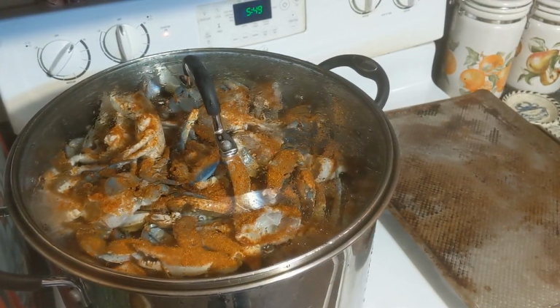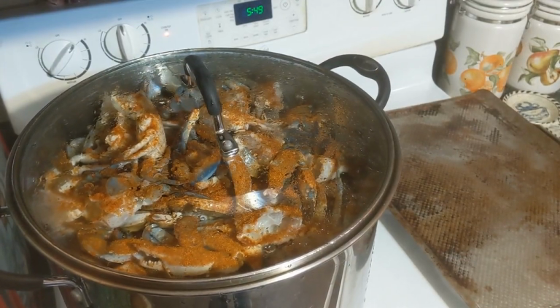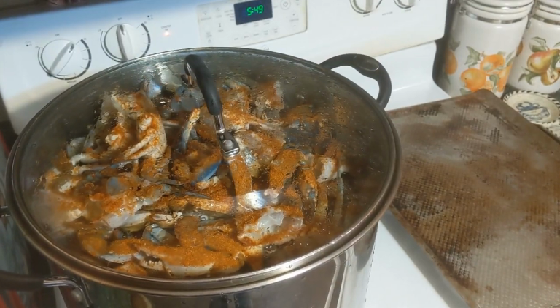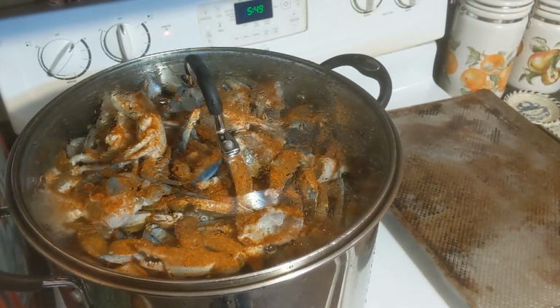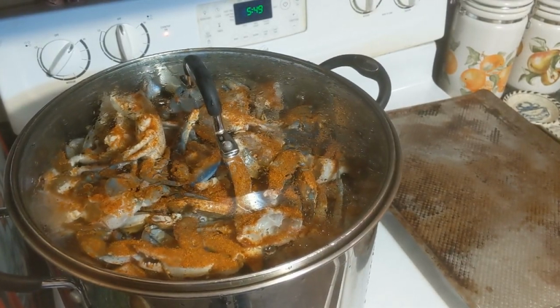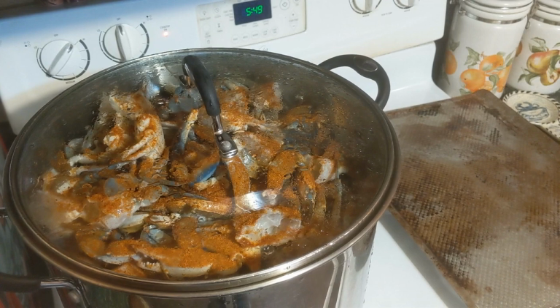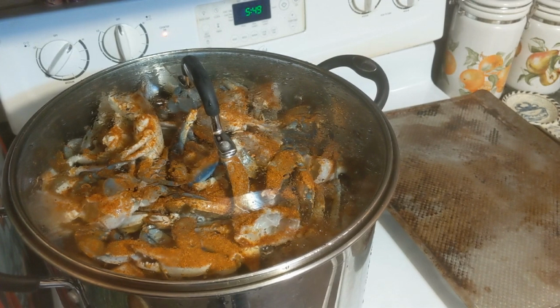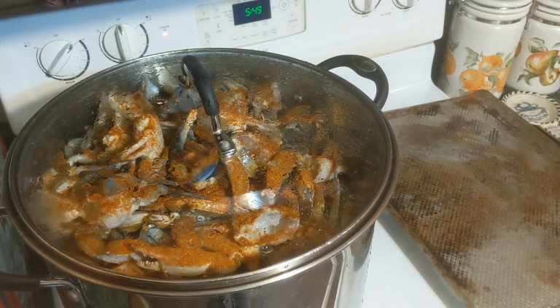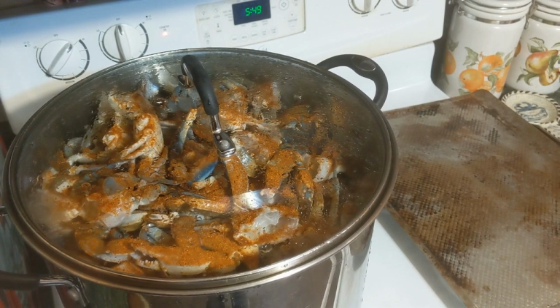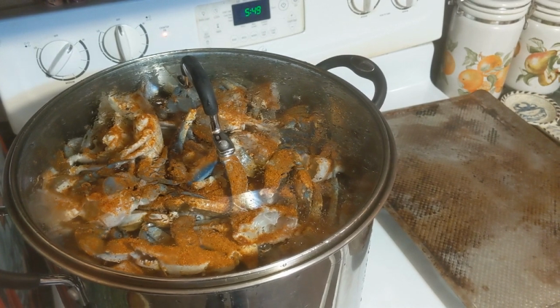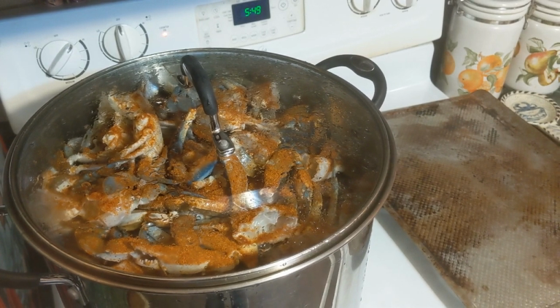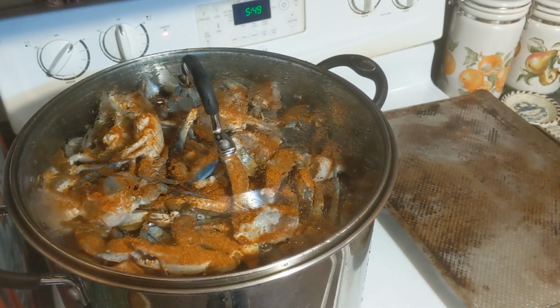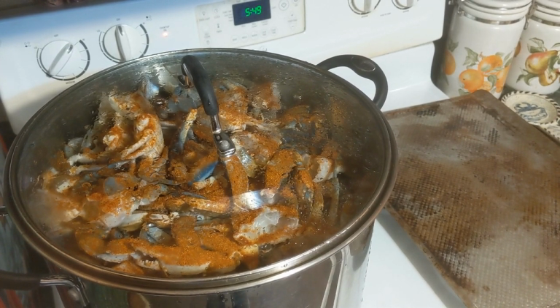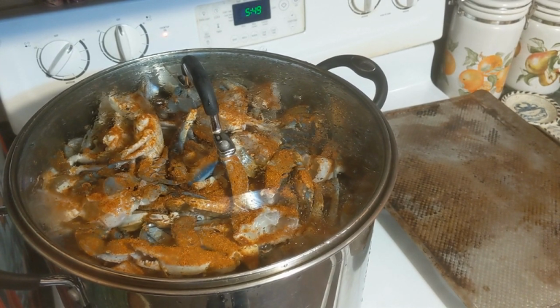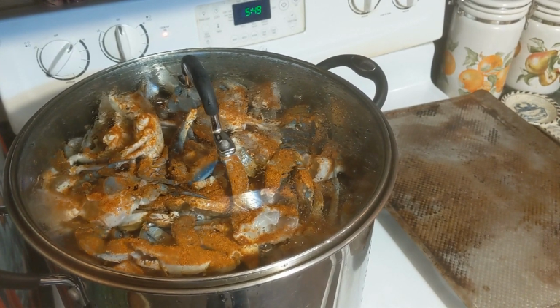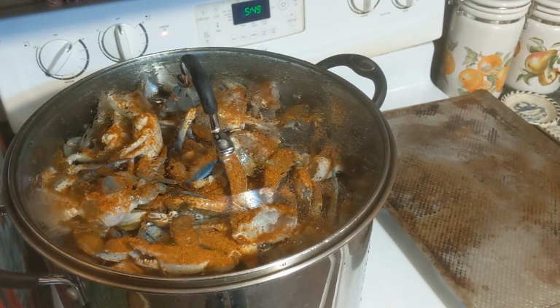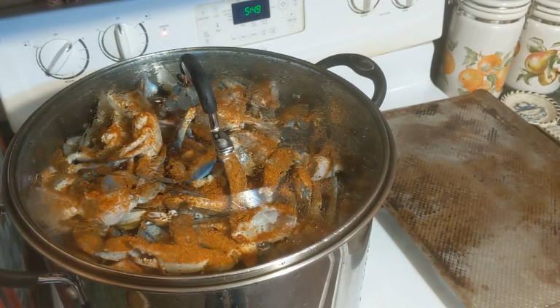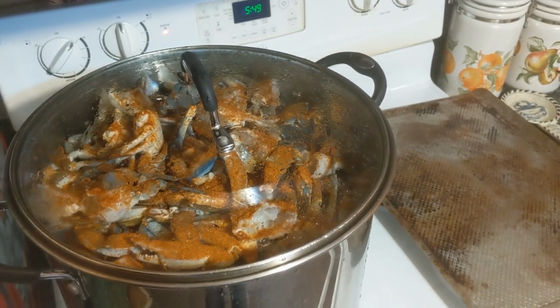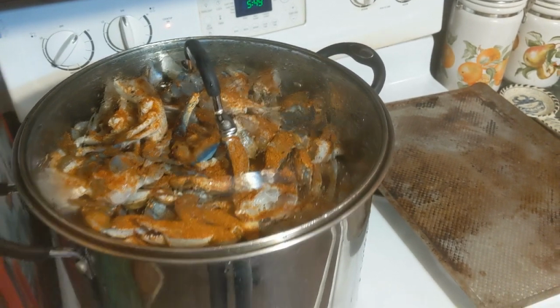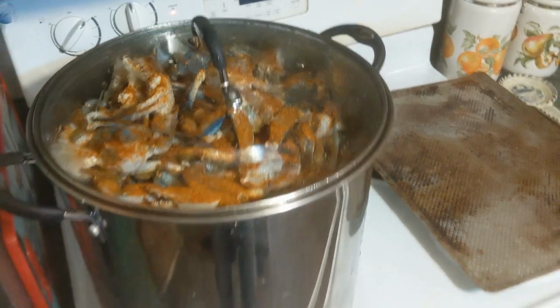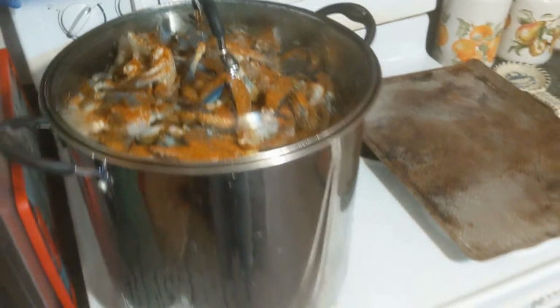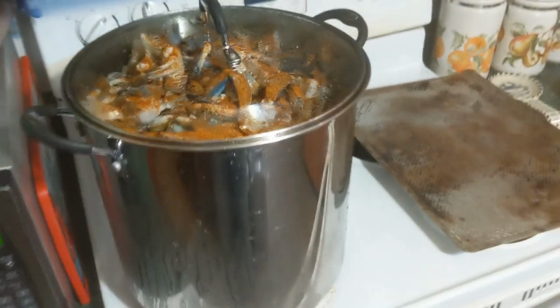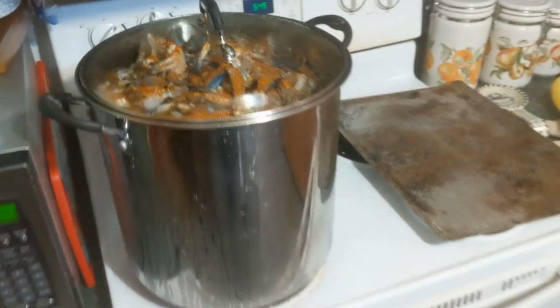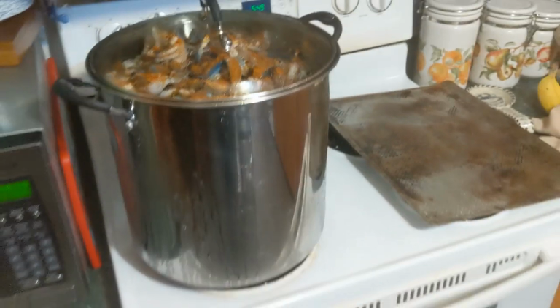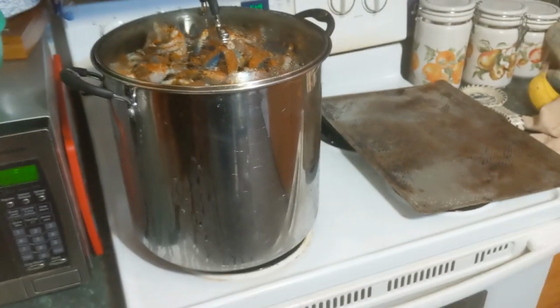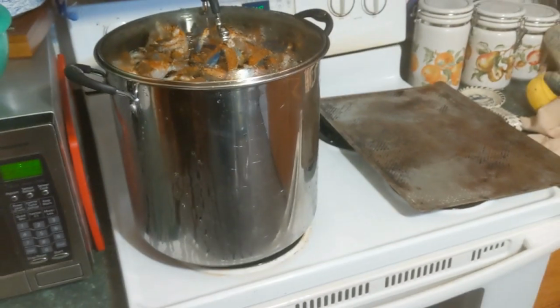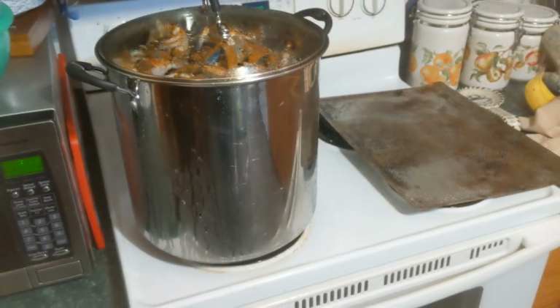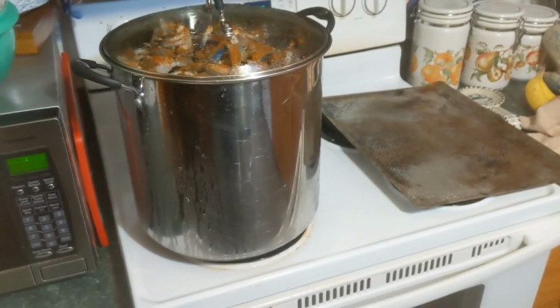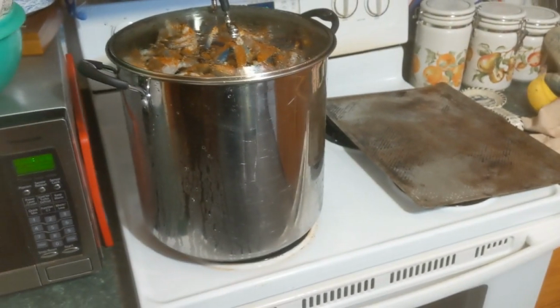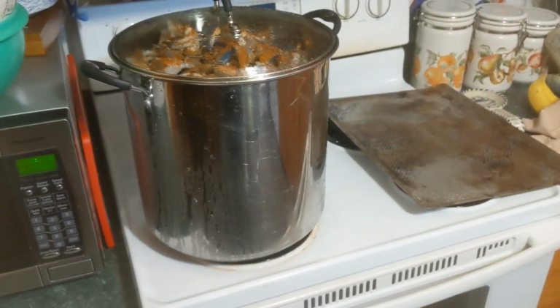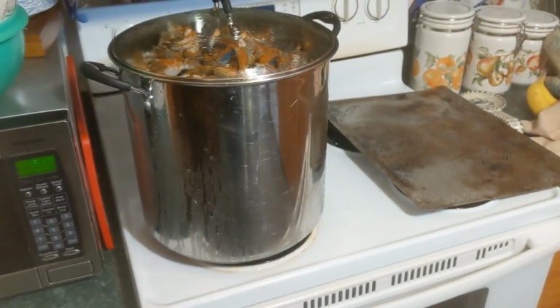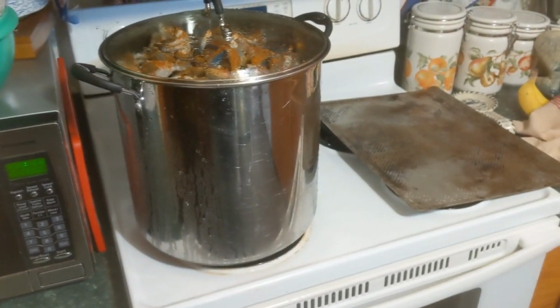My mouth is already starting to drool. That's a big old pot of crabs!